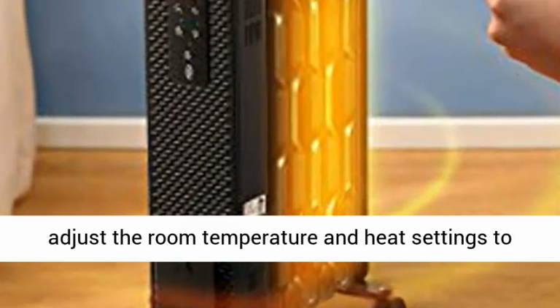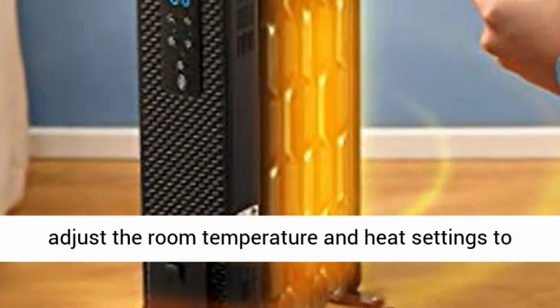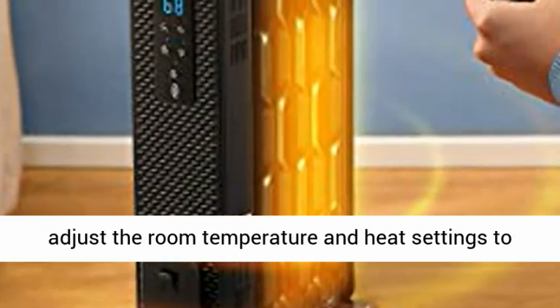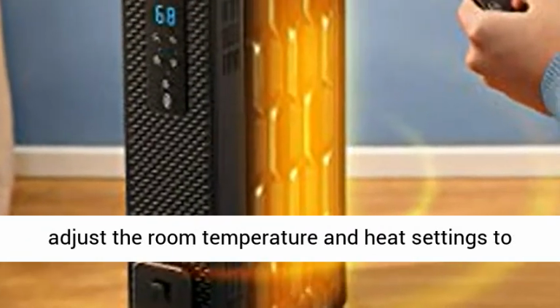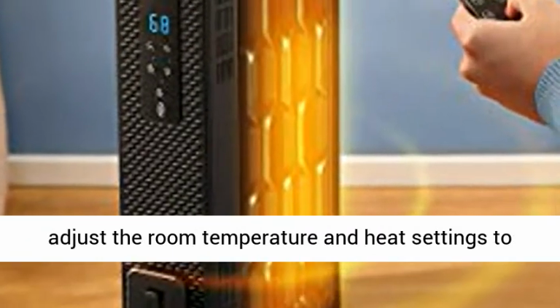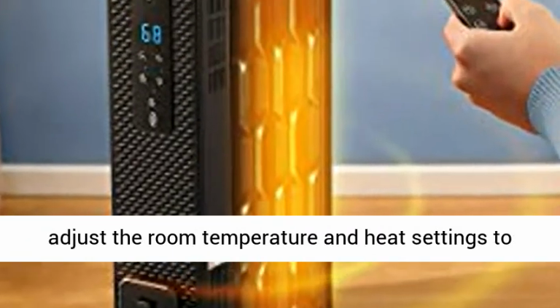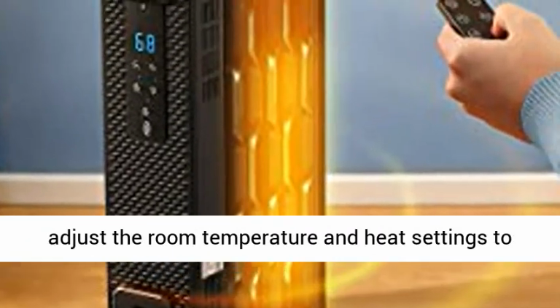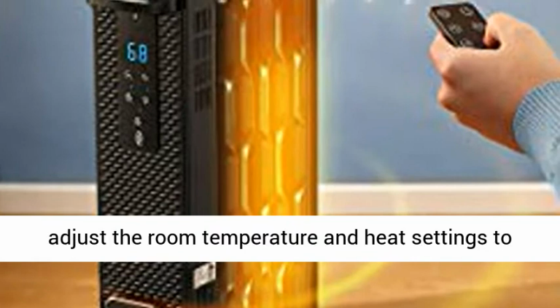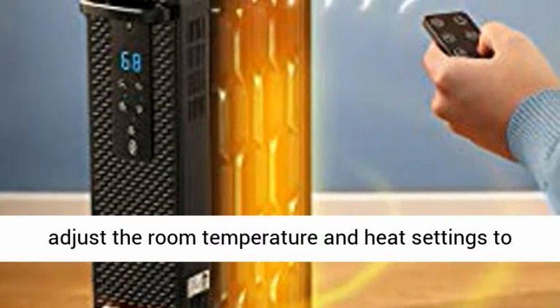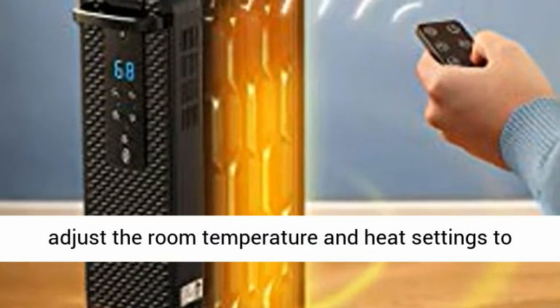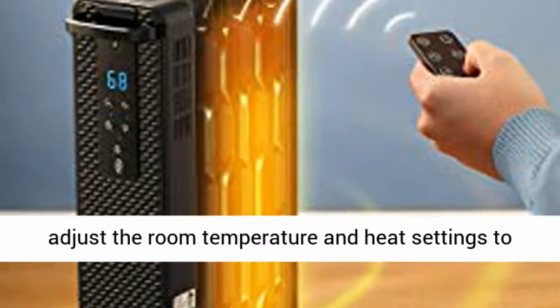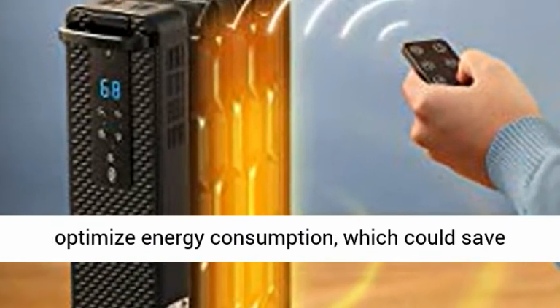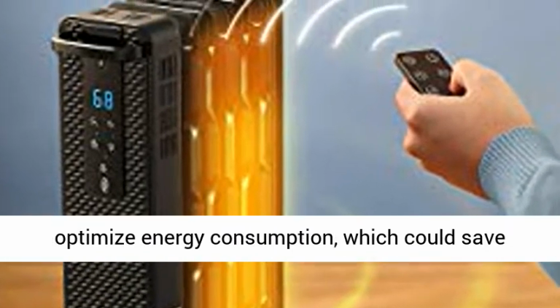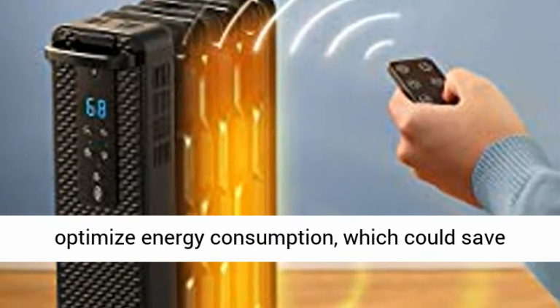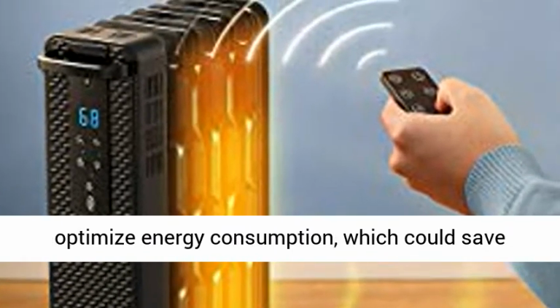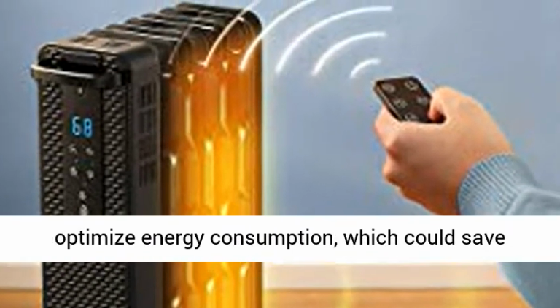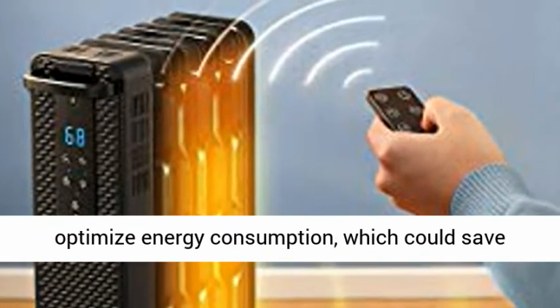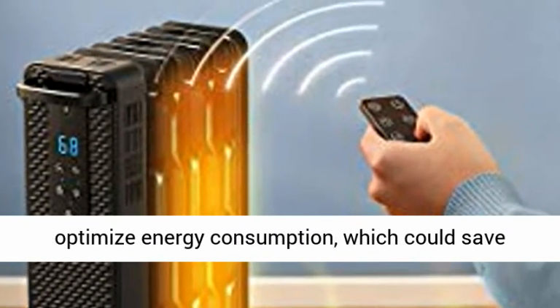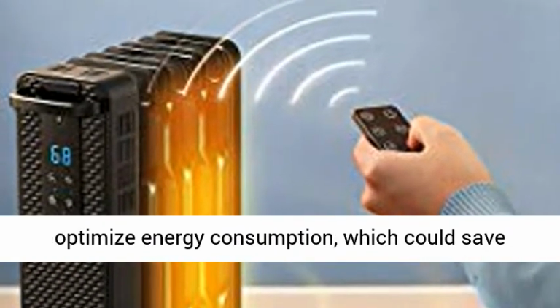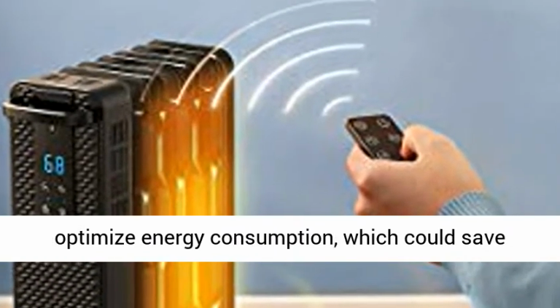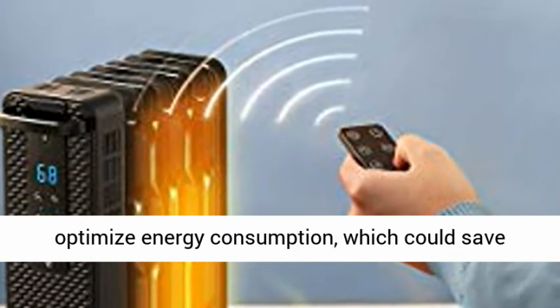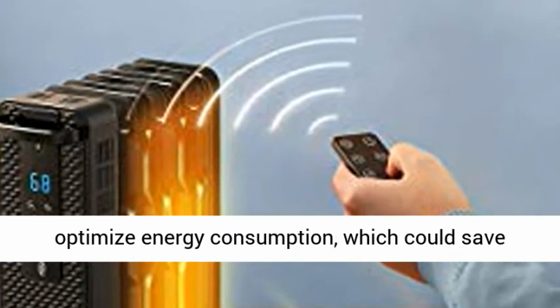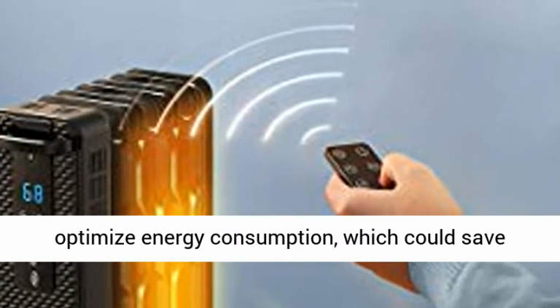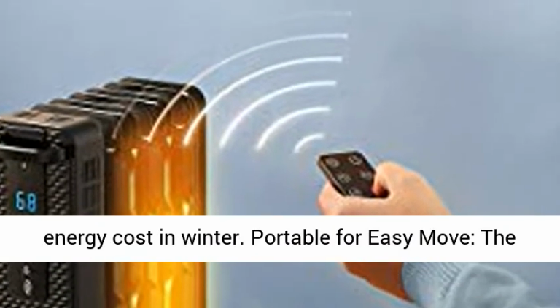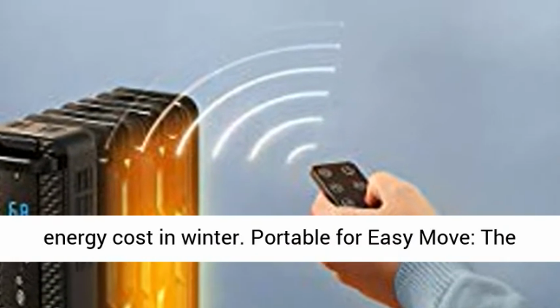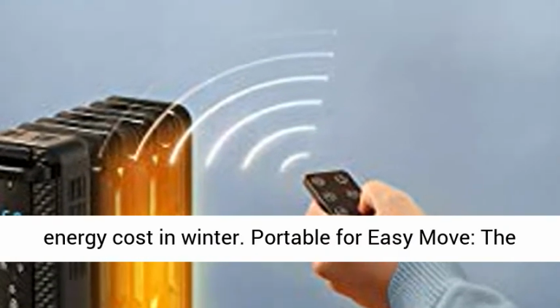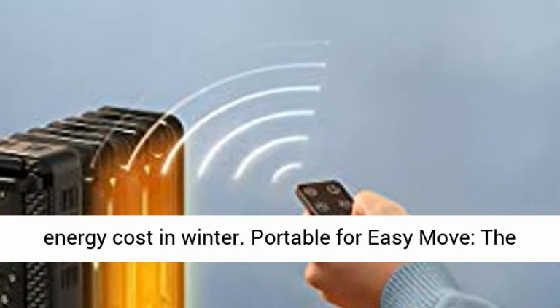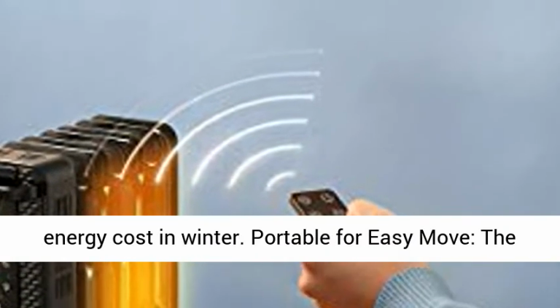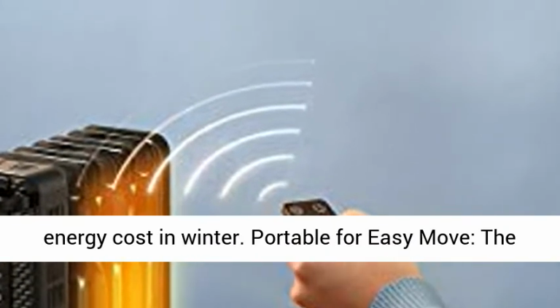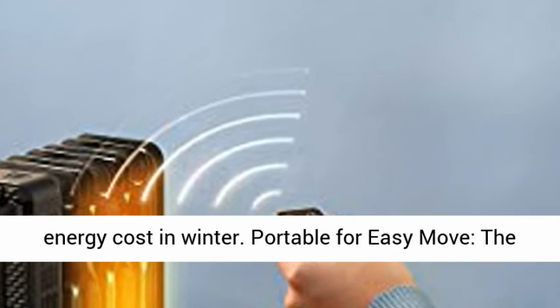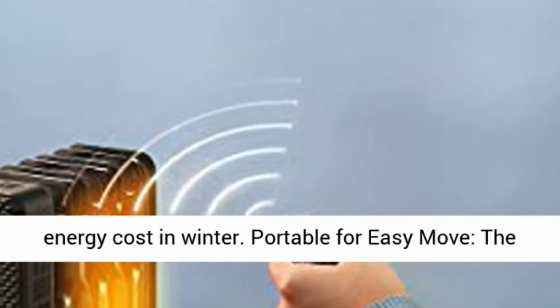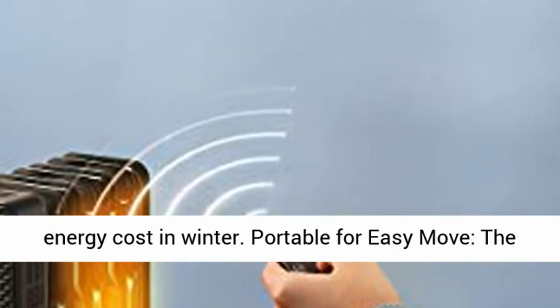Save energy with Eco Mode: Smart Eco Mode can automatically adjust the room temperature and heat settings to optimize energy consumption, which could save energy costs in winter.